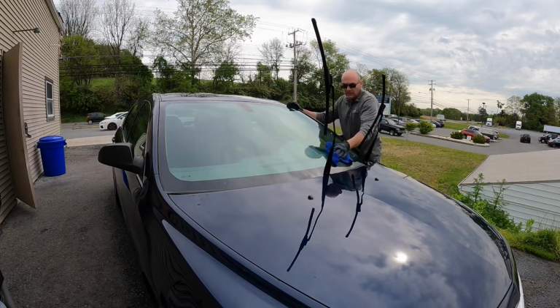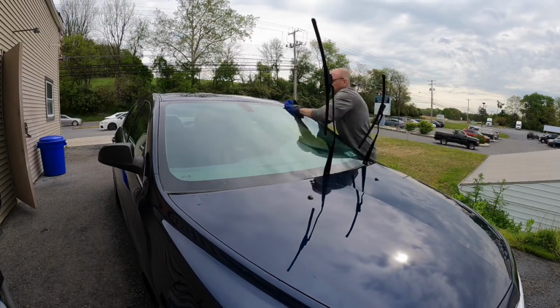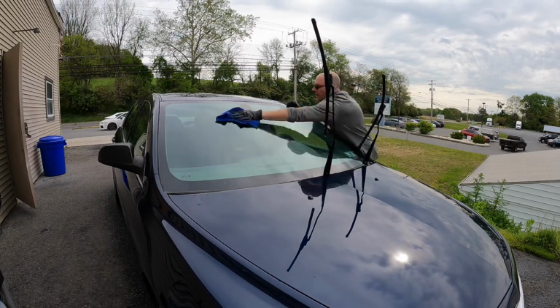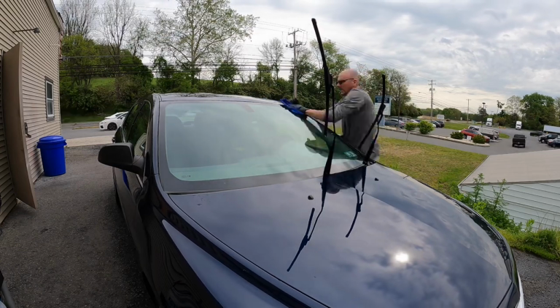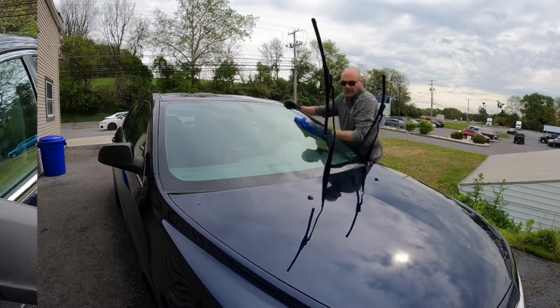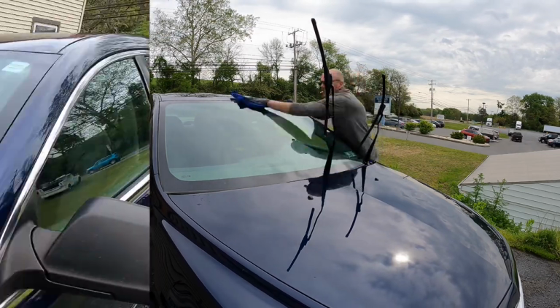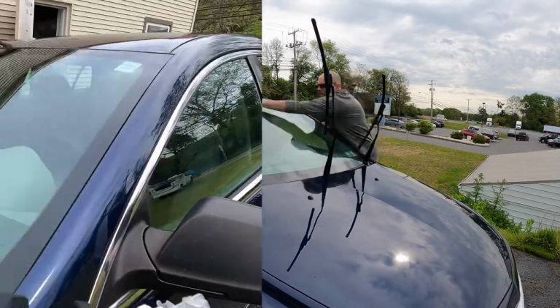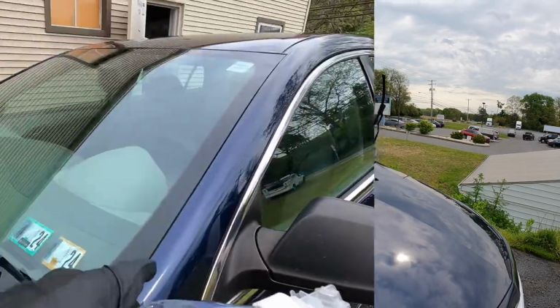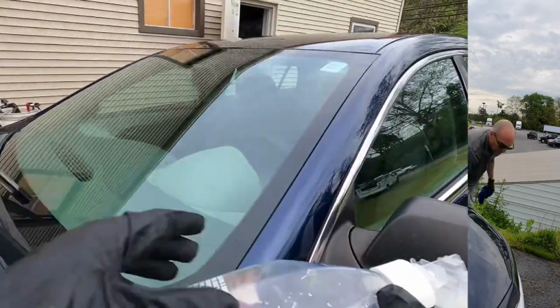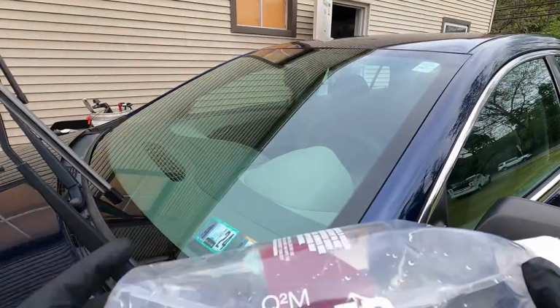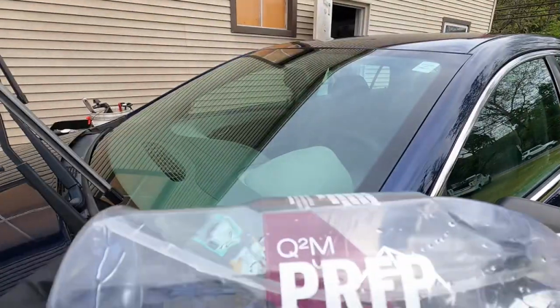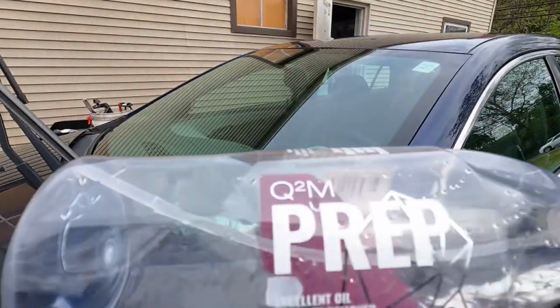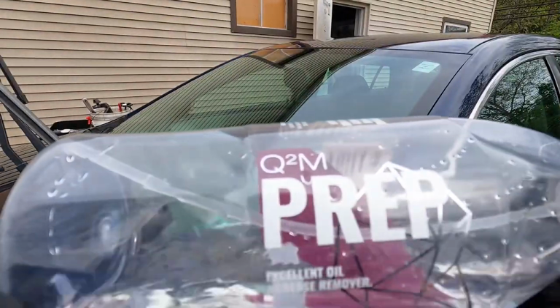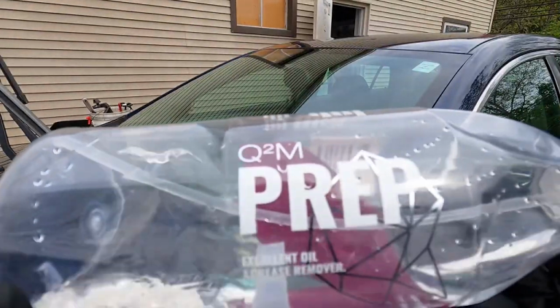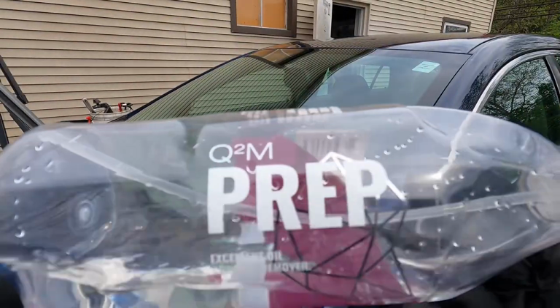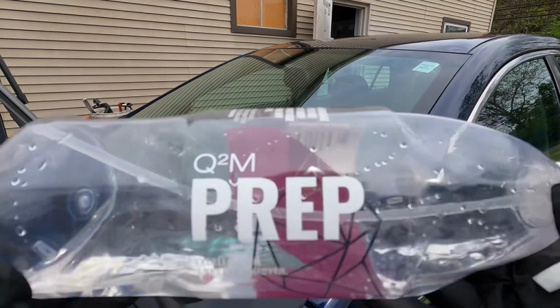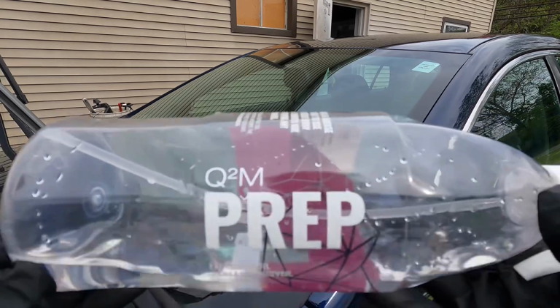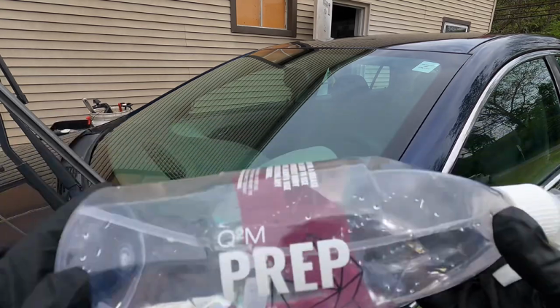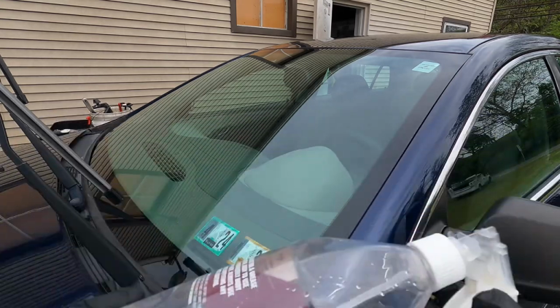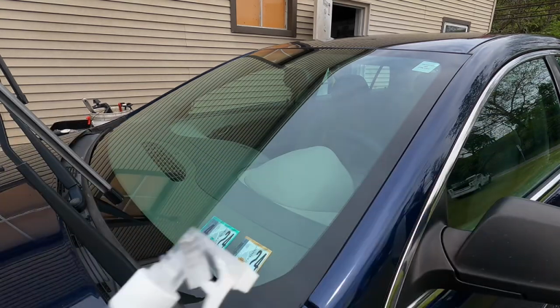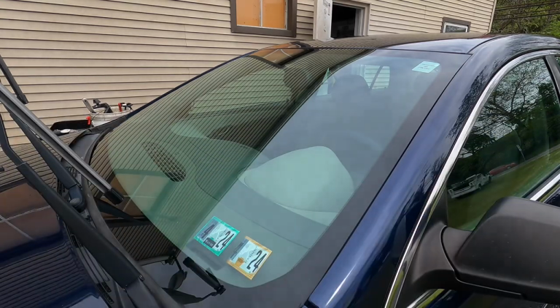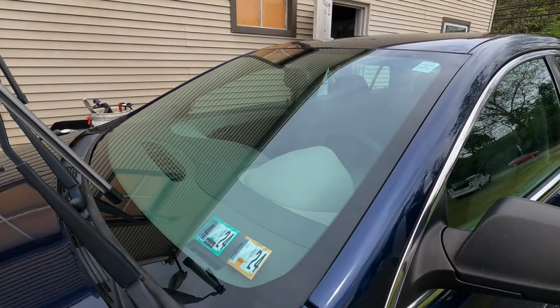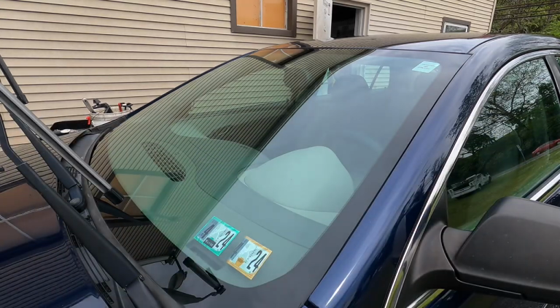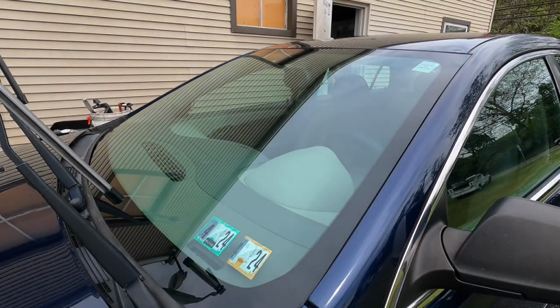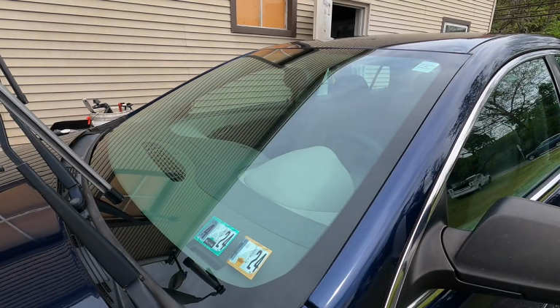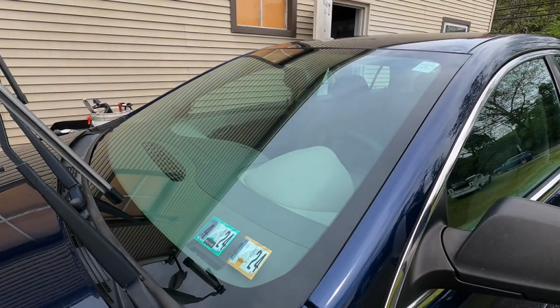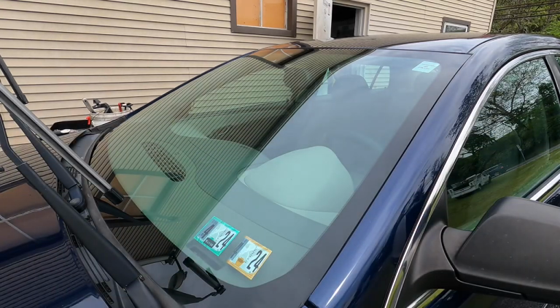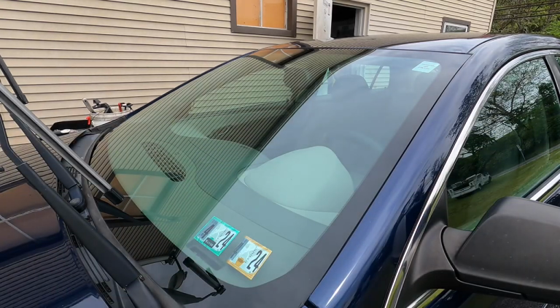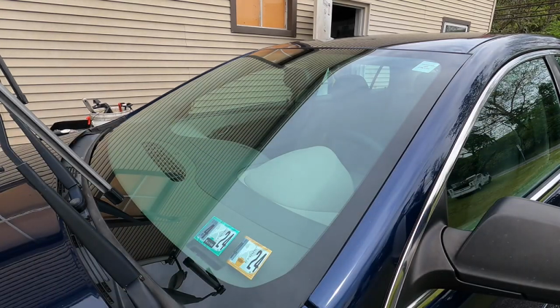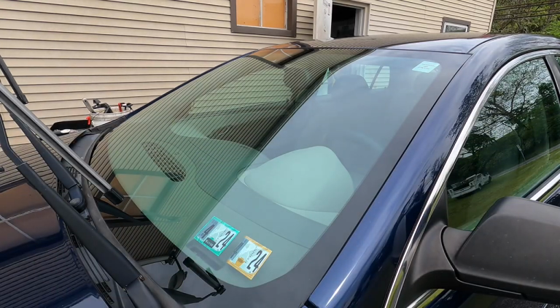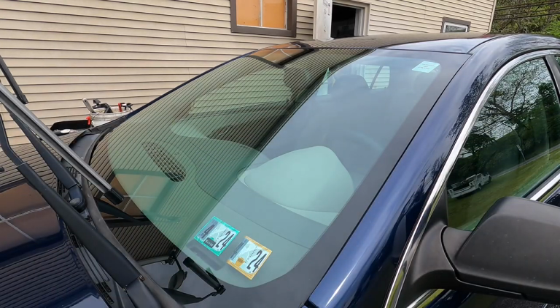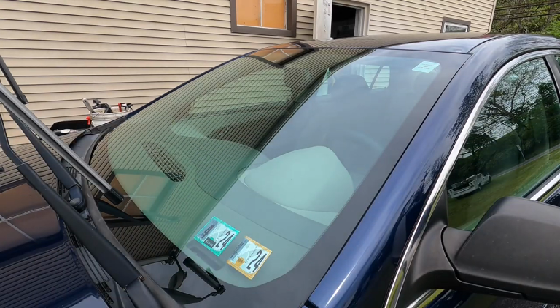After polishing, grab a panel prep, or you can make your own with isopropyl alcohol and water.